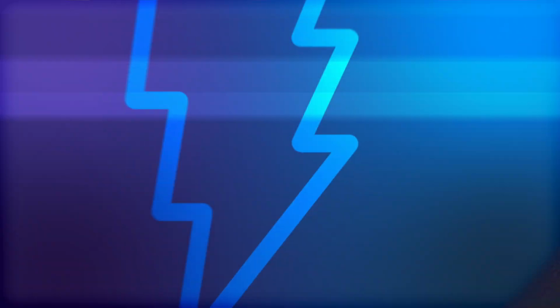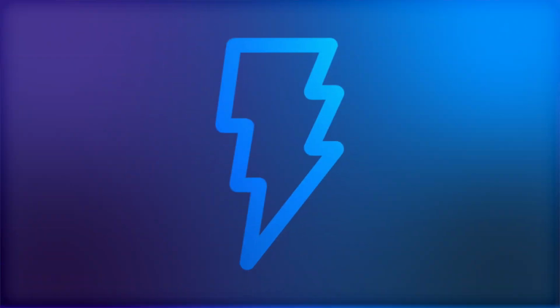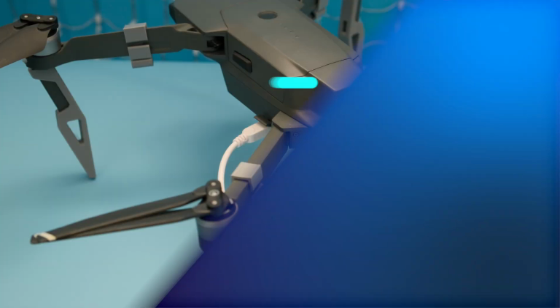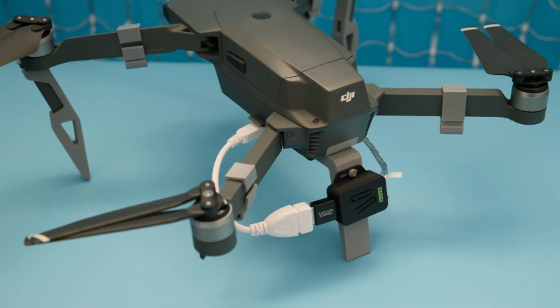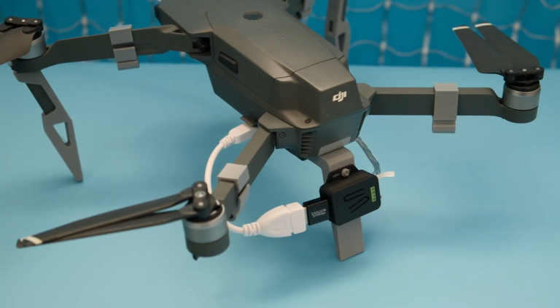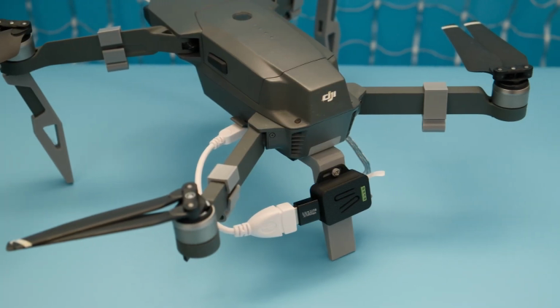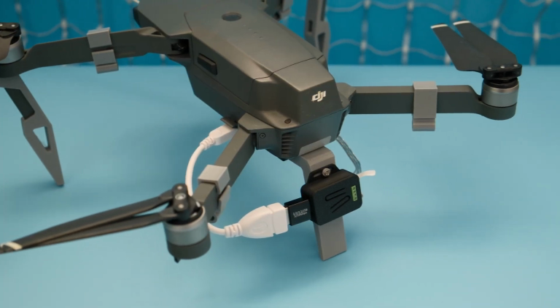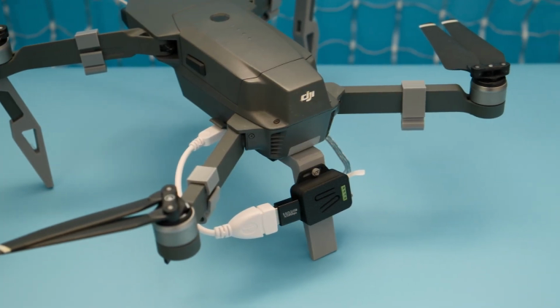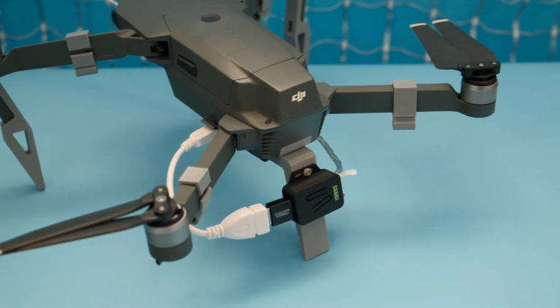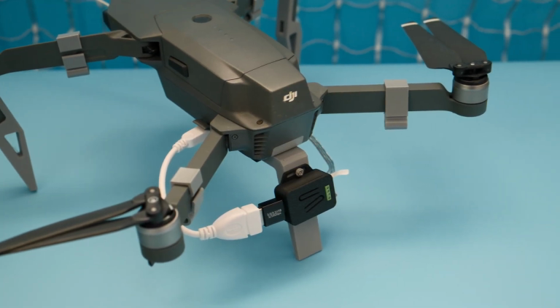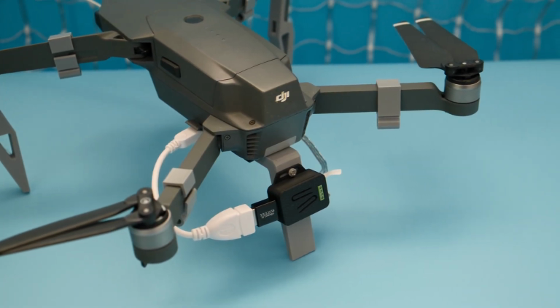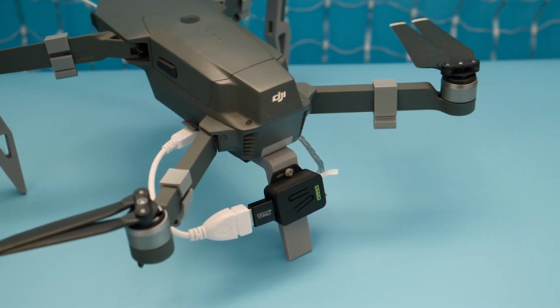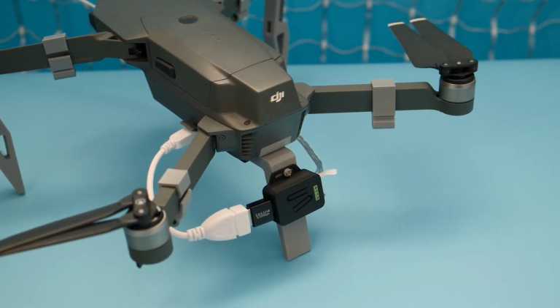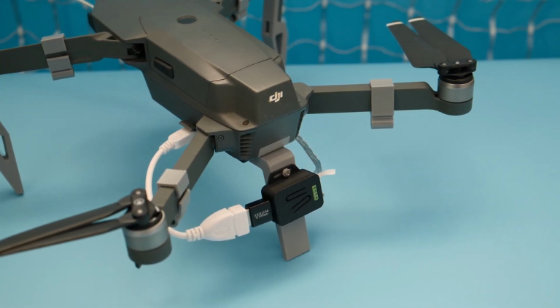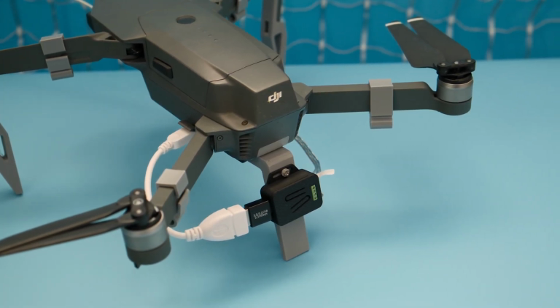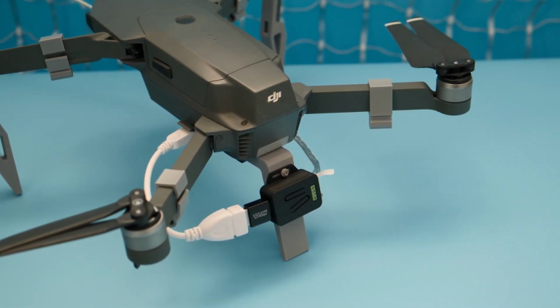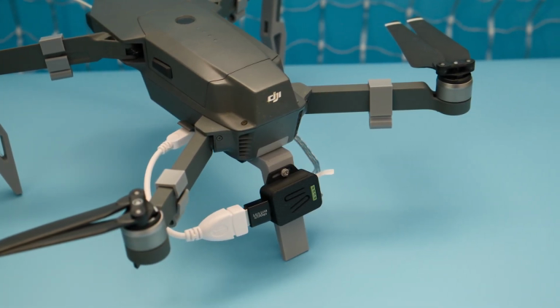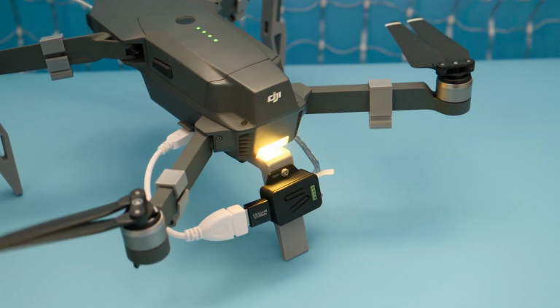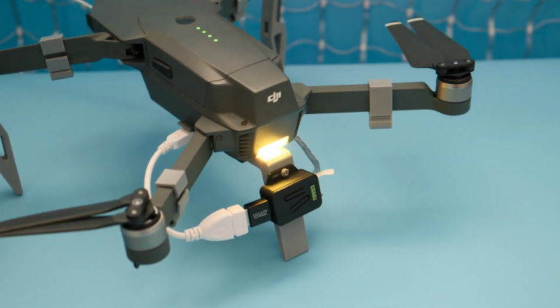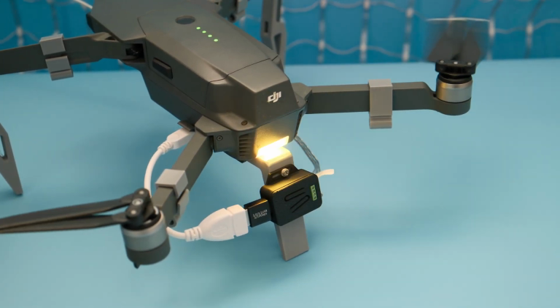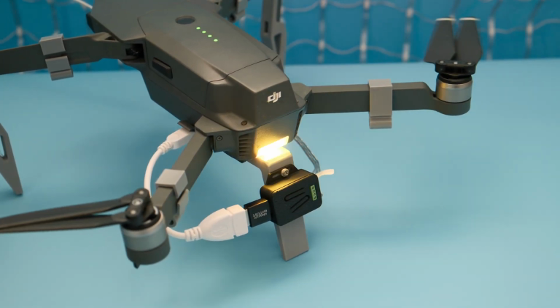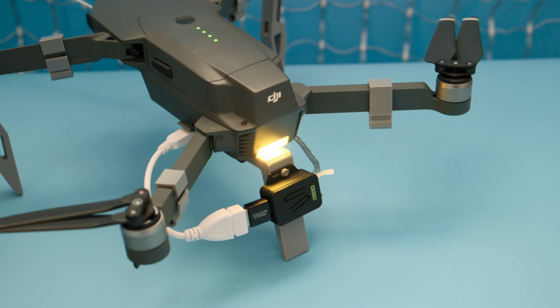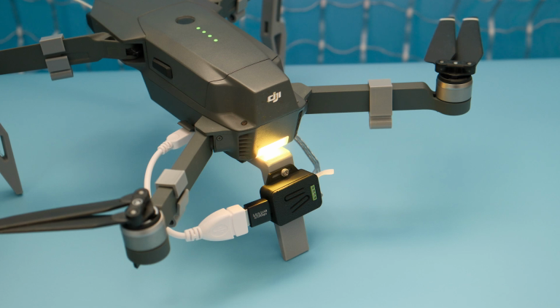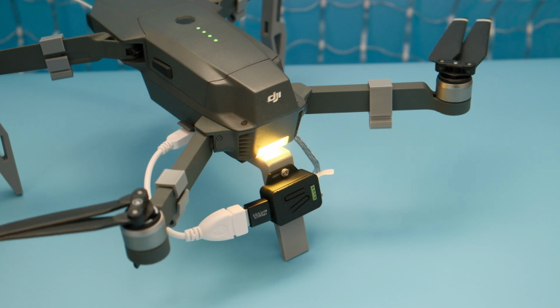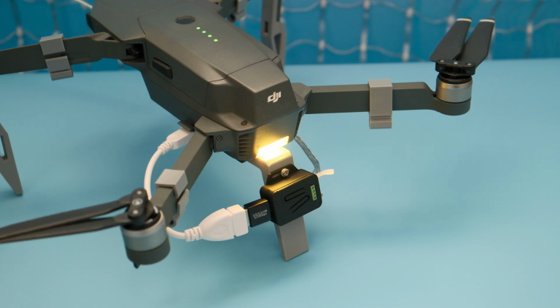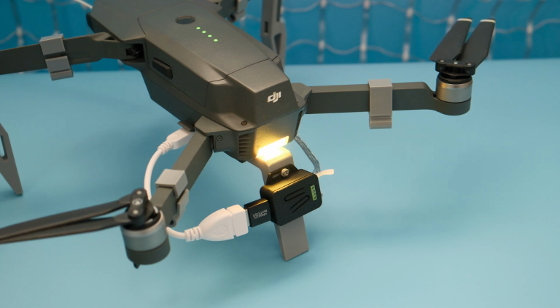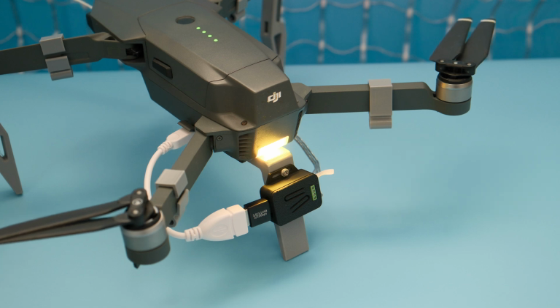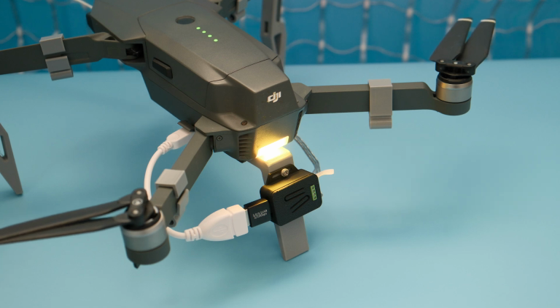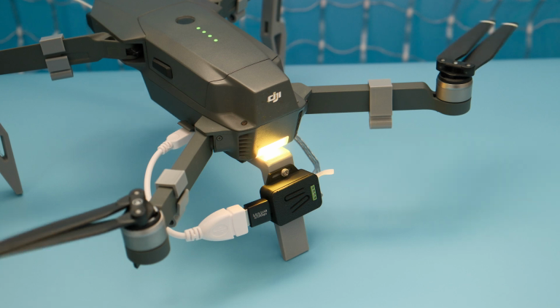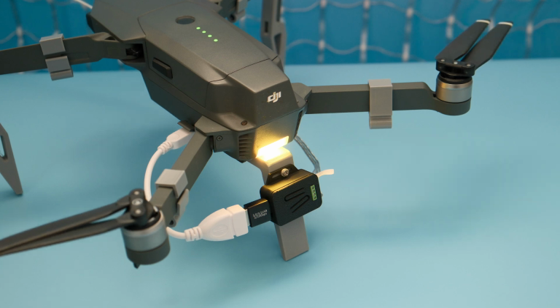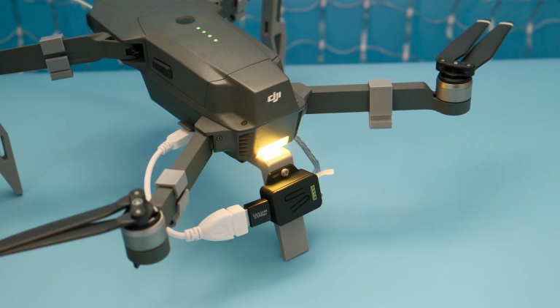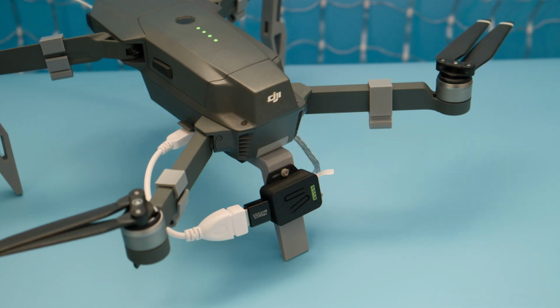The Sparkle Motion Mini is fitted inside our 3D printed snap fit case that gets secured to a custom leg bracket that is 3D printed in TPU filament.